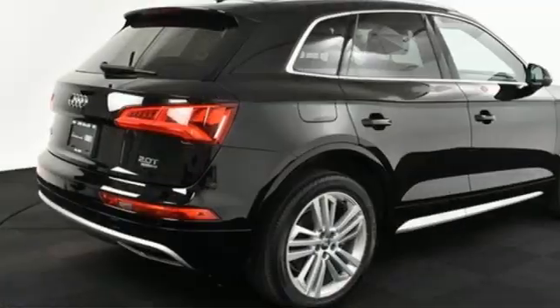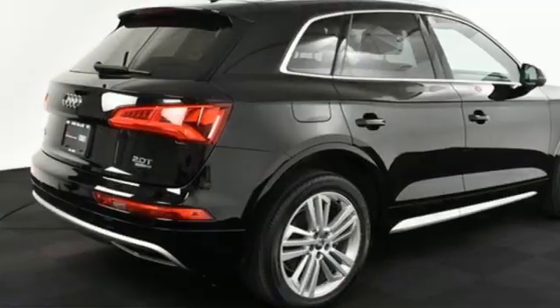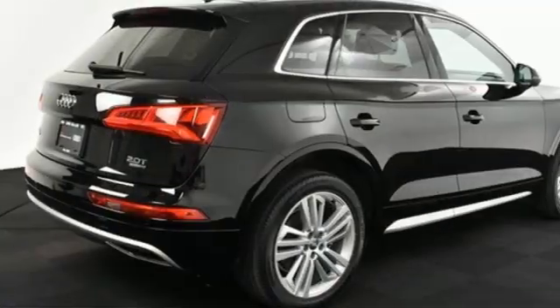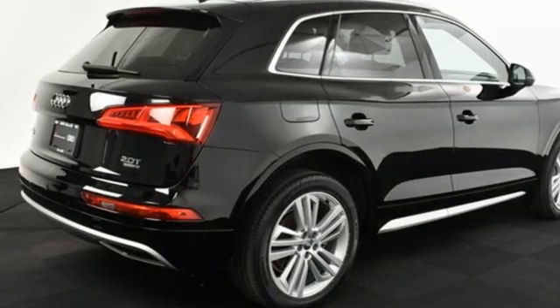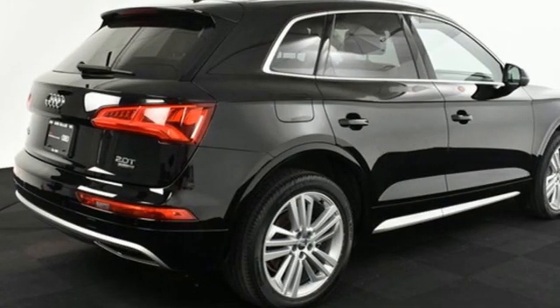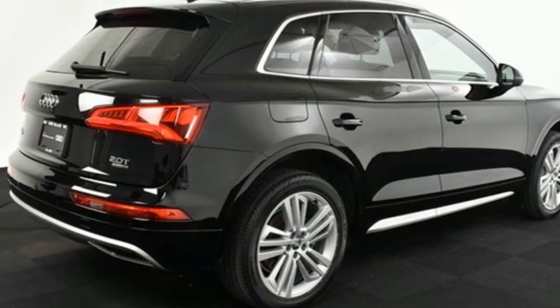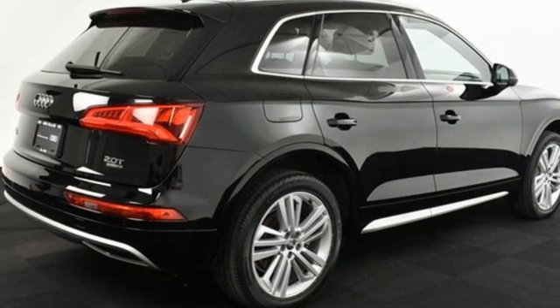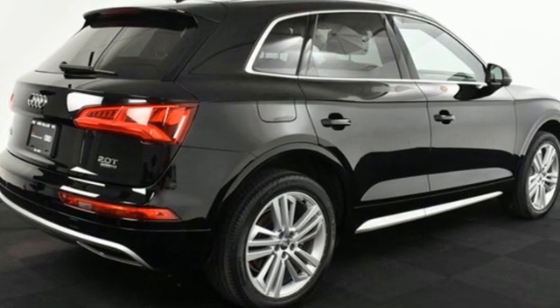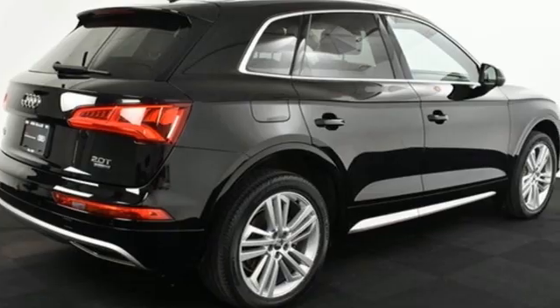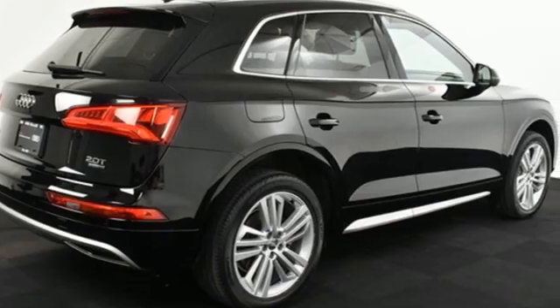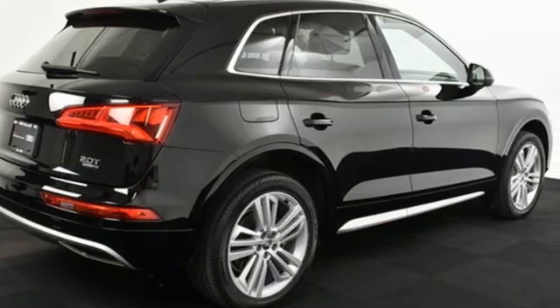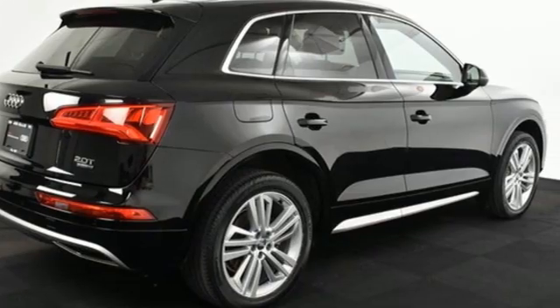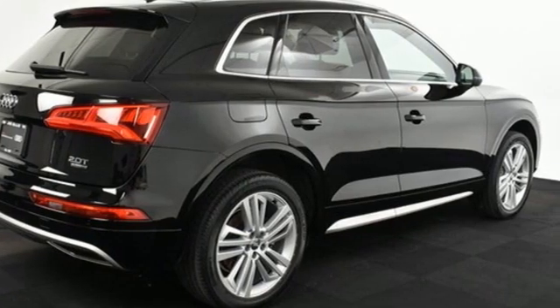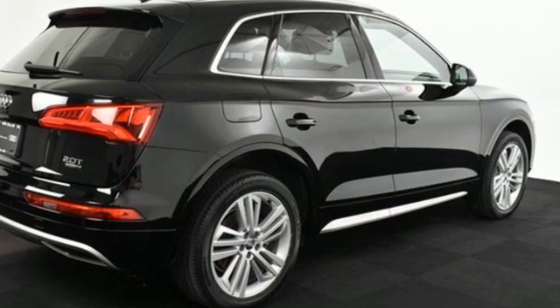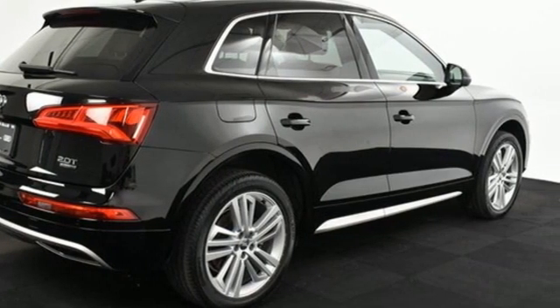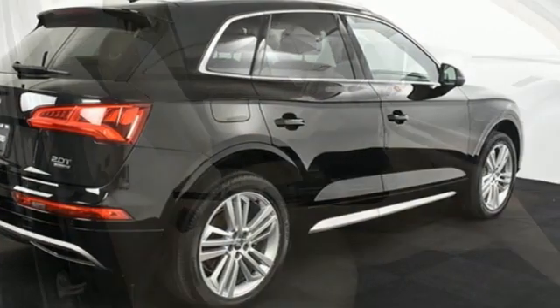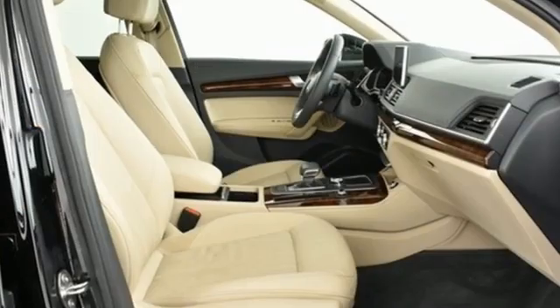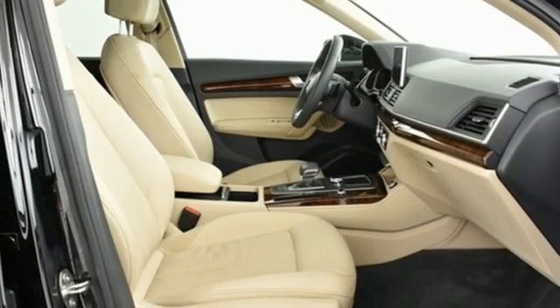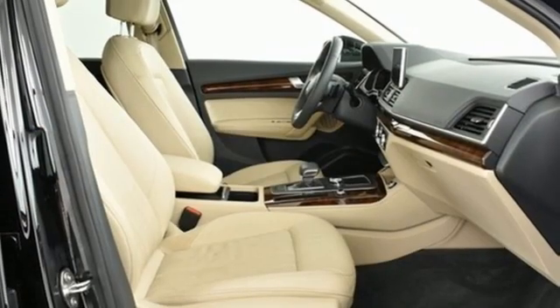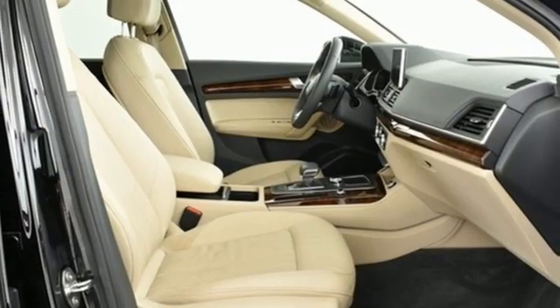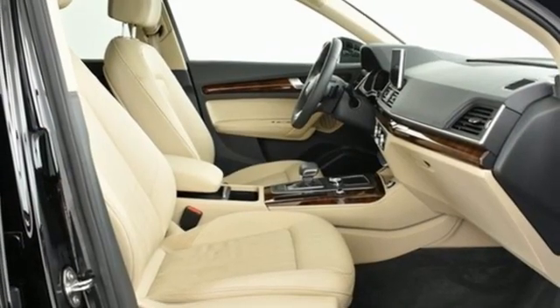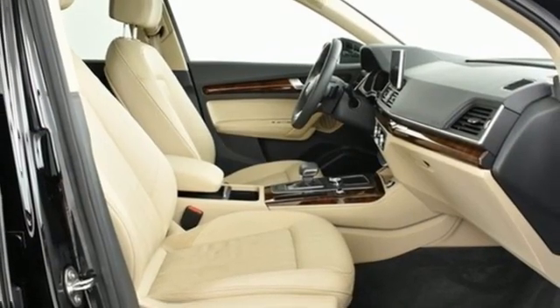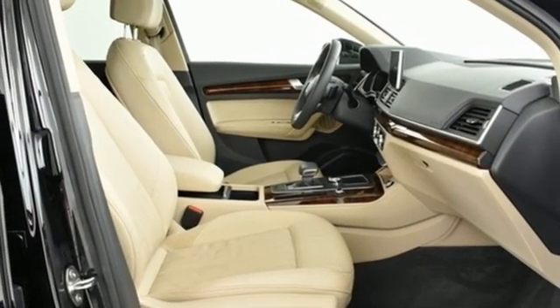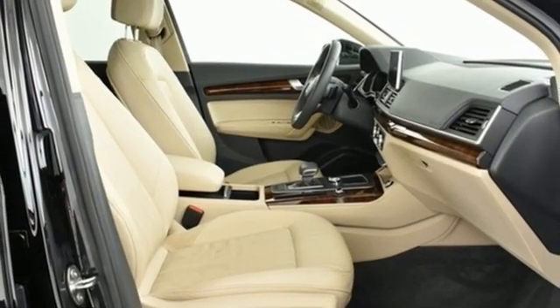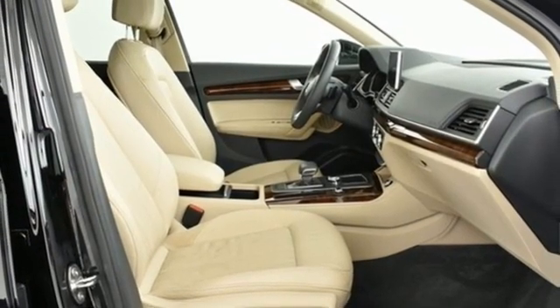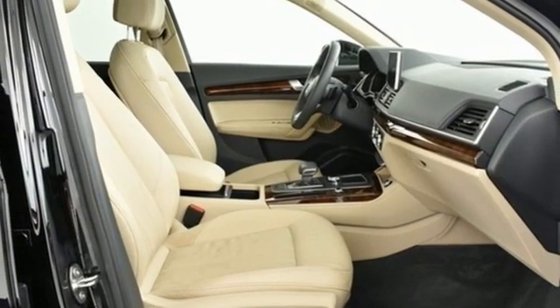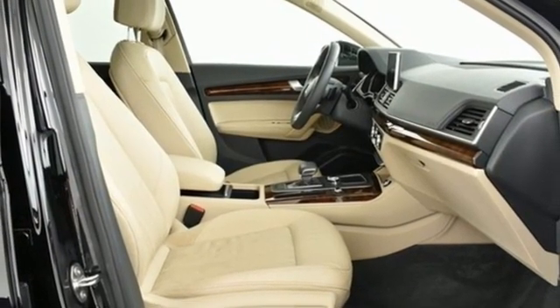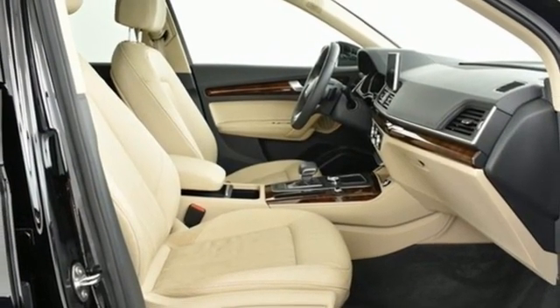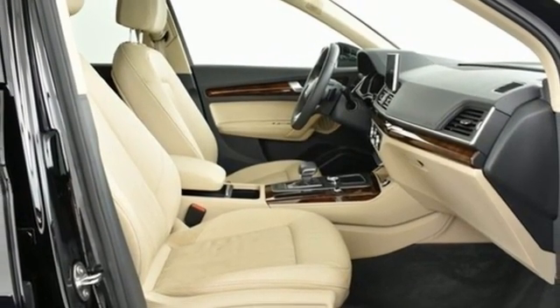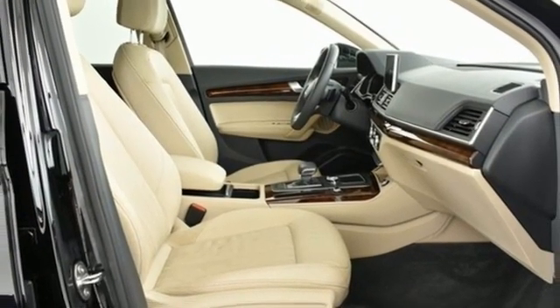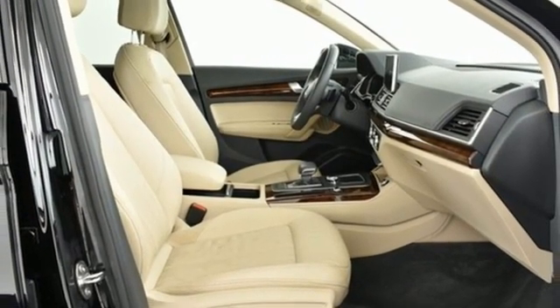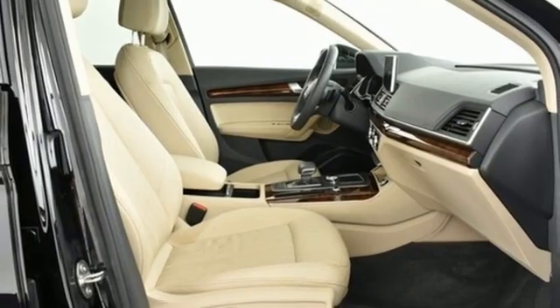Edmunds.com notes it's easy to see why the Q5 has such a broad appeal, being a favorite pick for active singletons and small families alike.